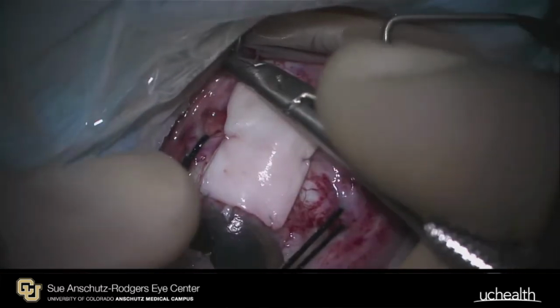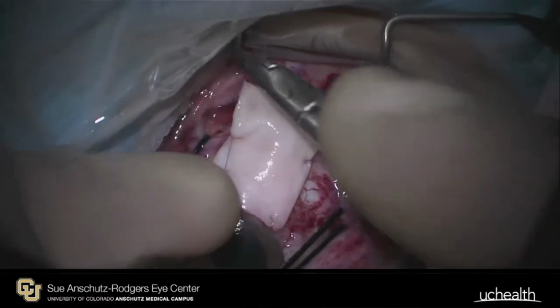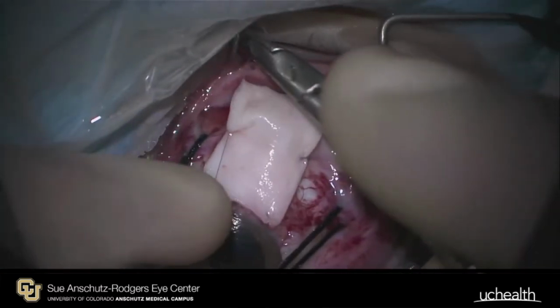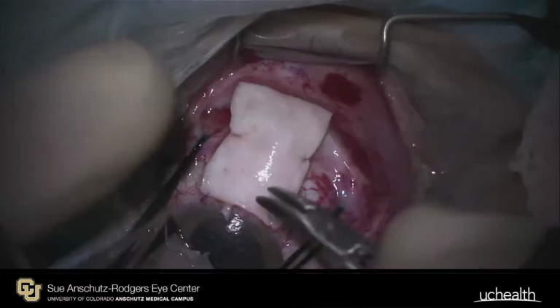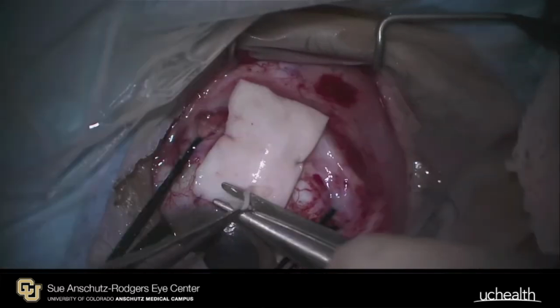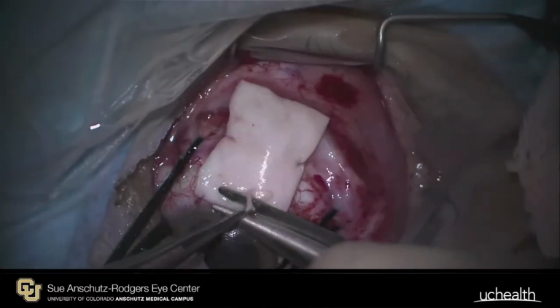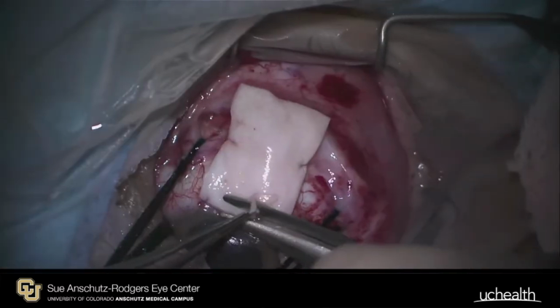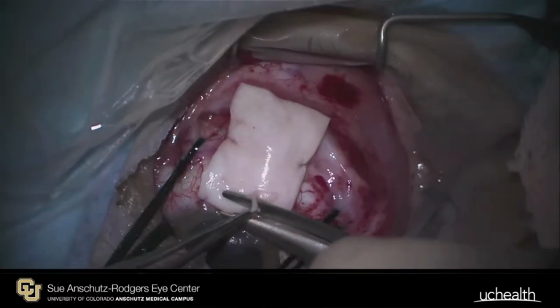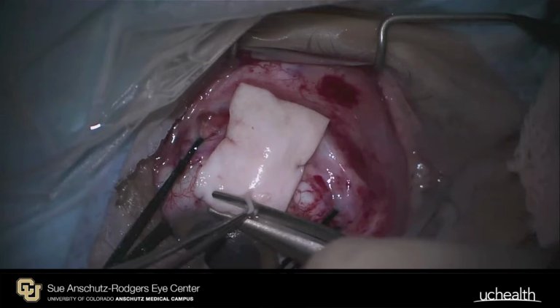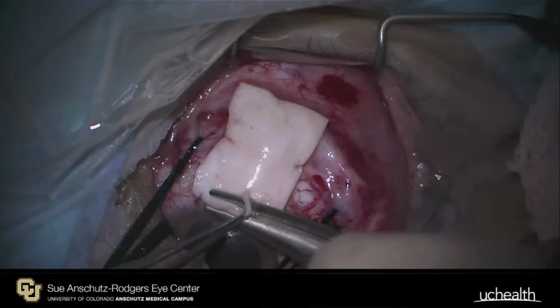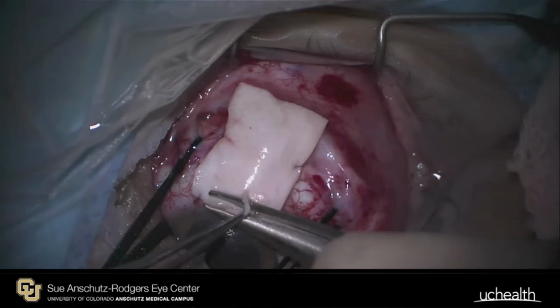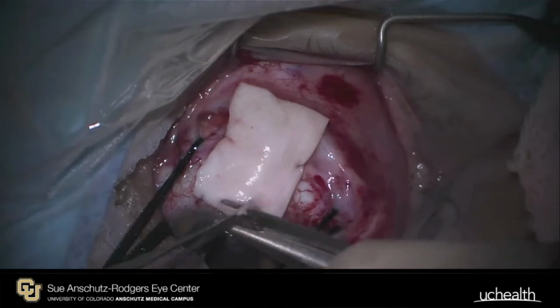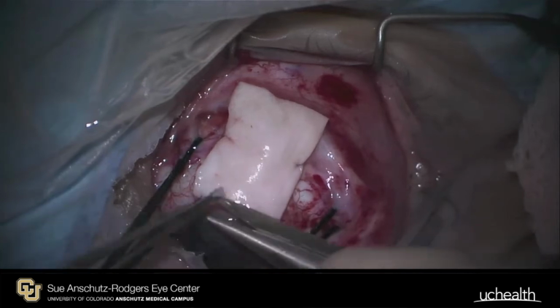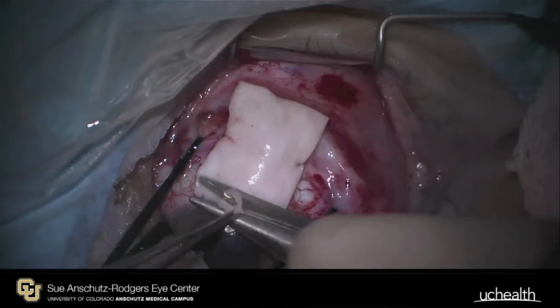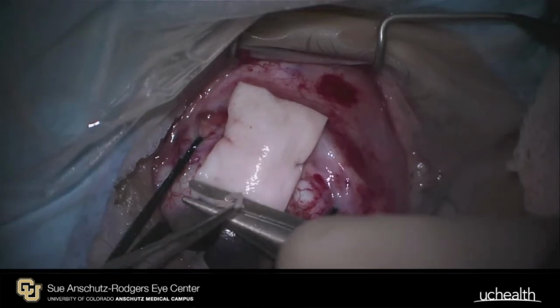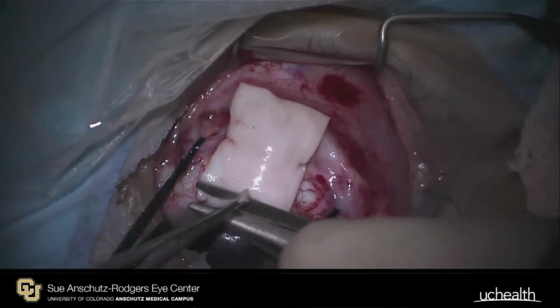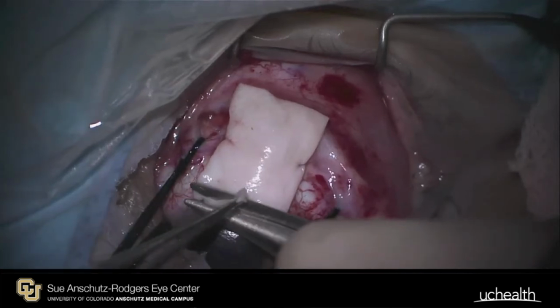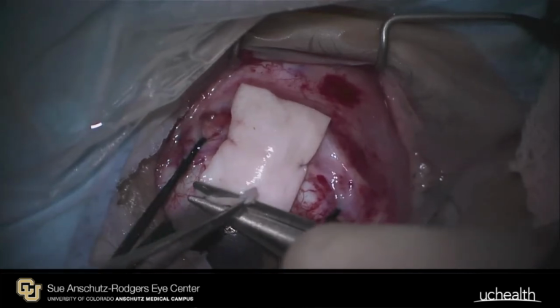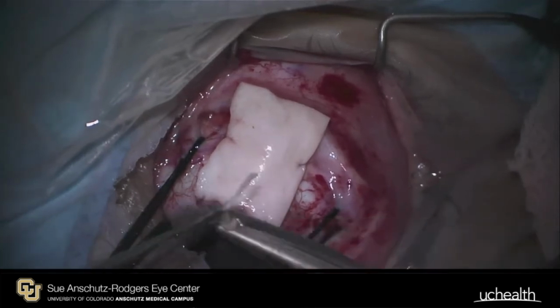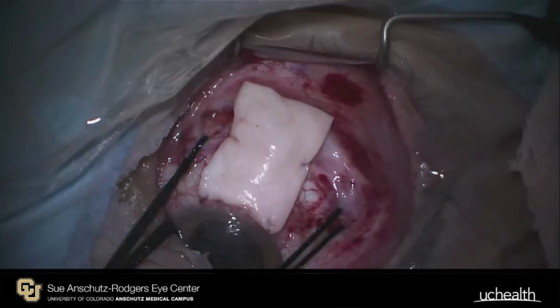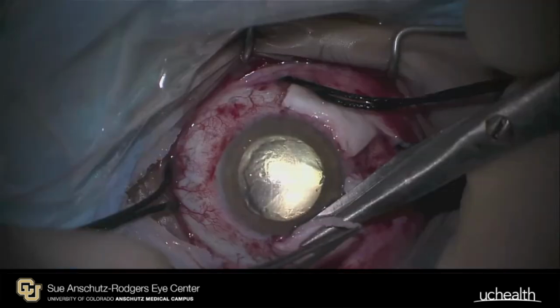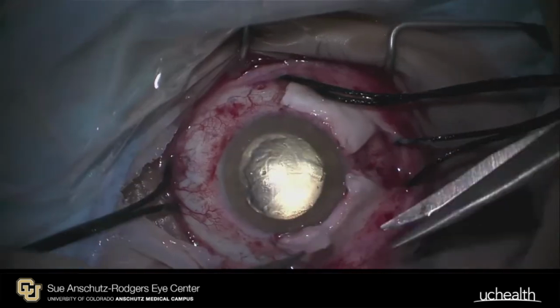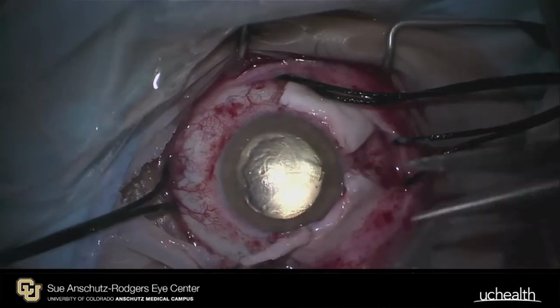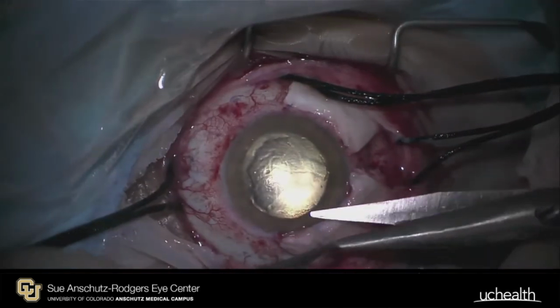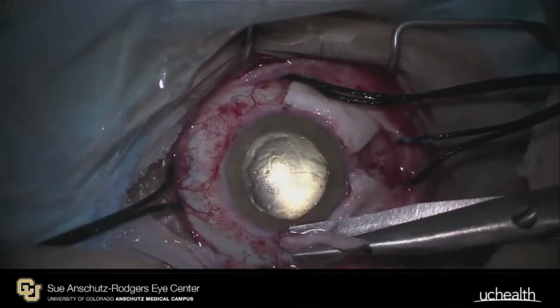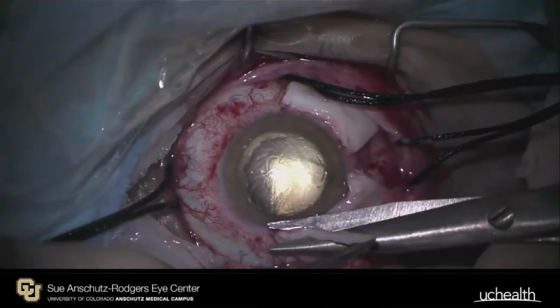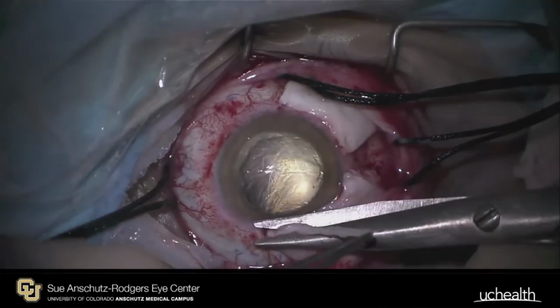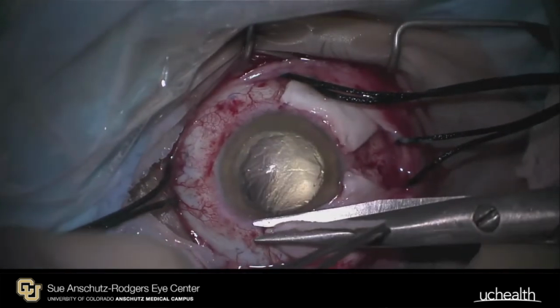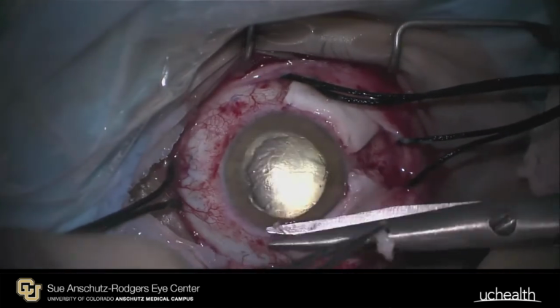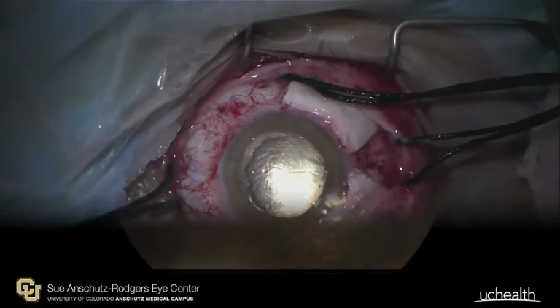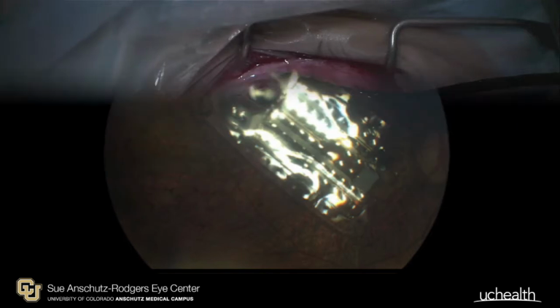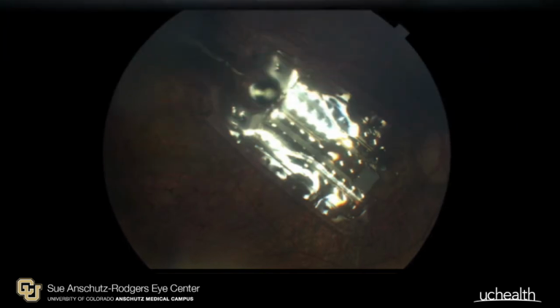Subsequently, silk ties will be removed and conjunctiva closed in a standard fashion, similar to scleral buckling surgery.